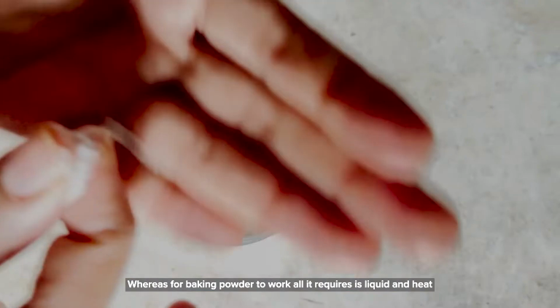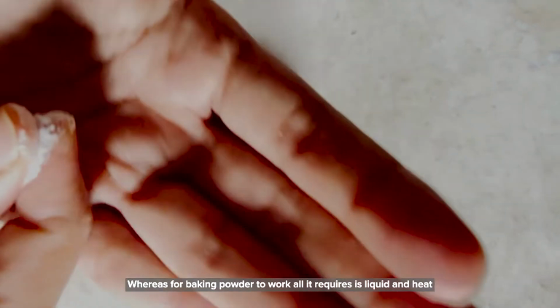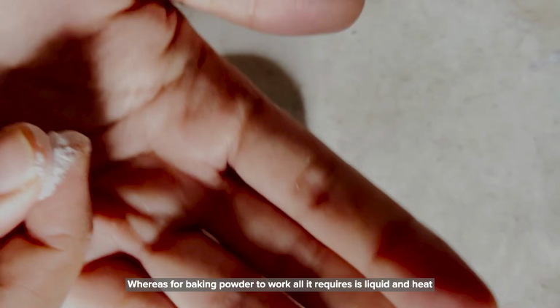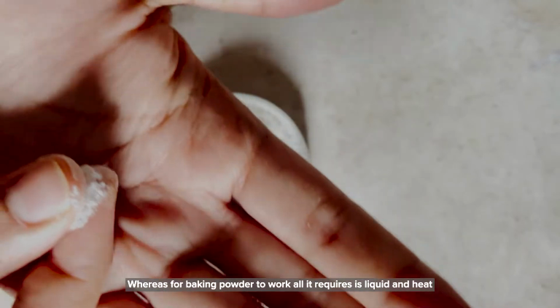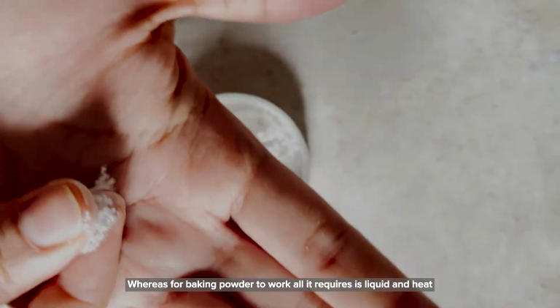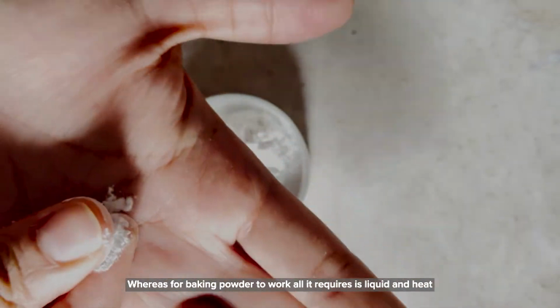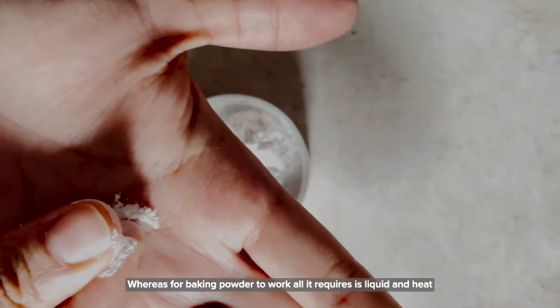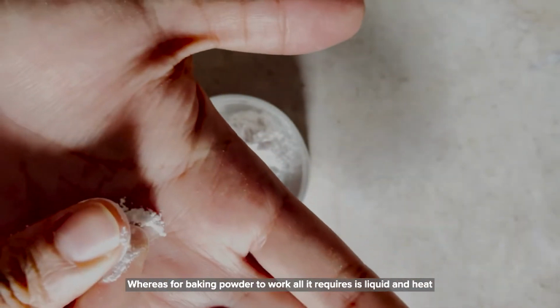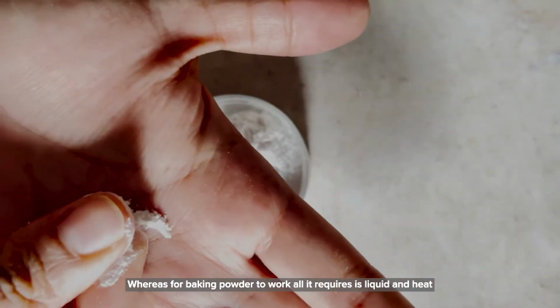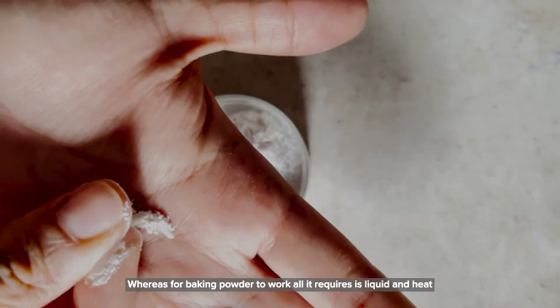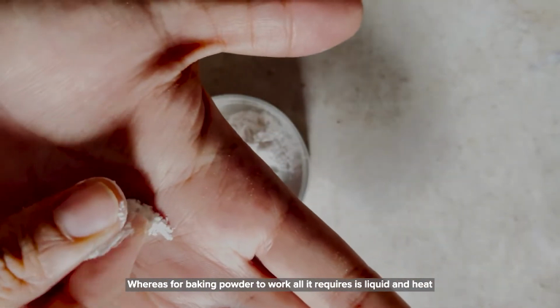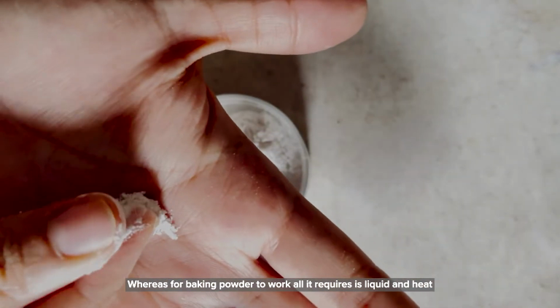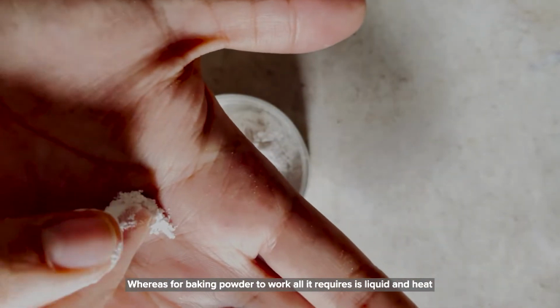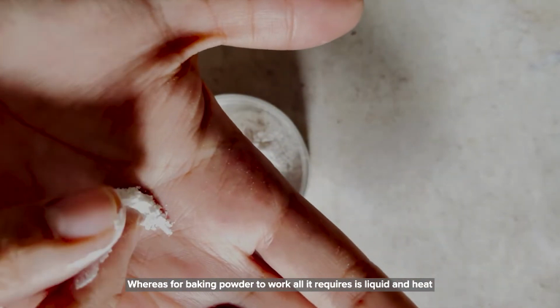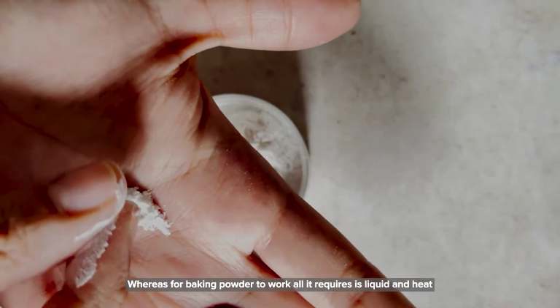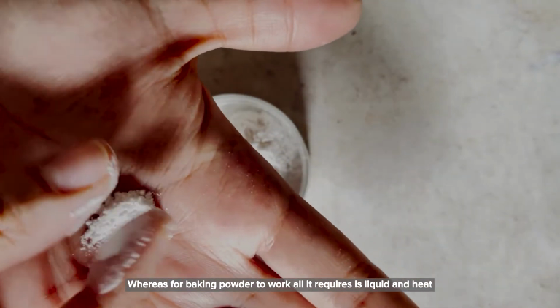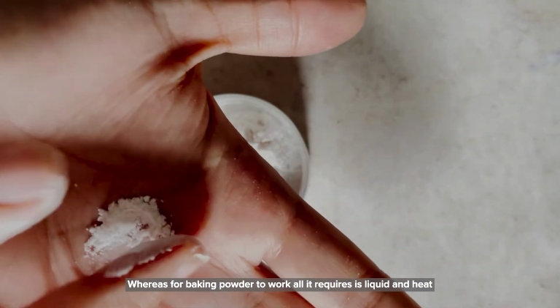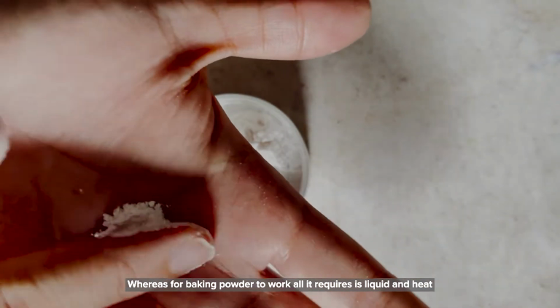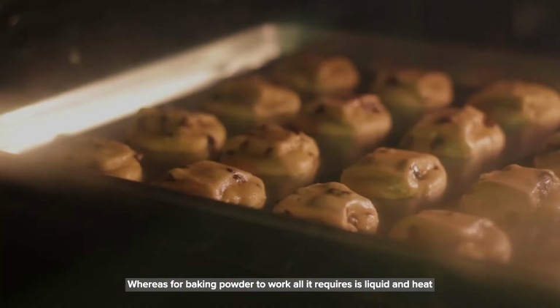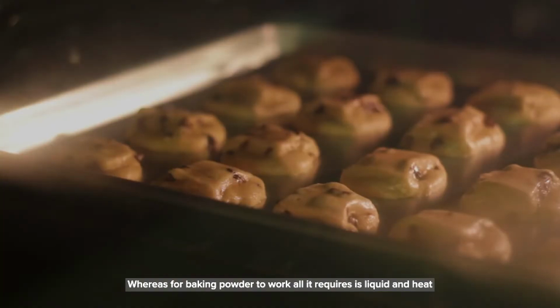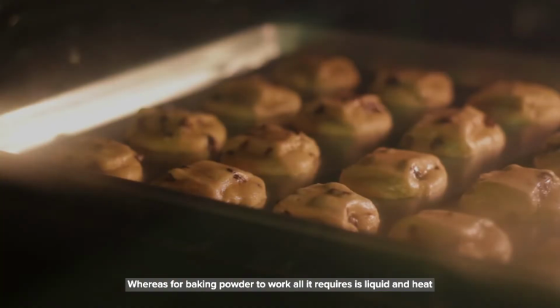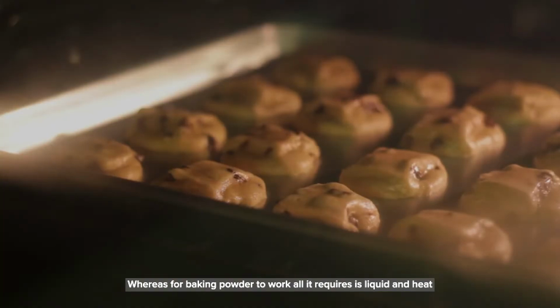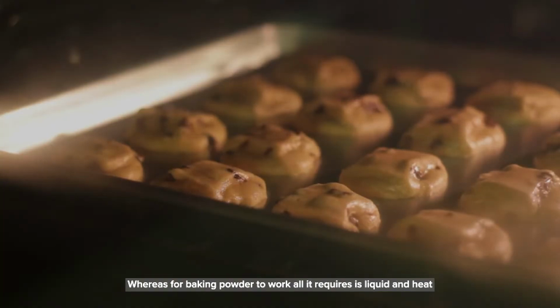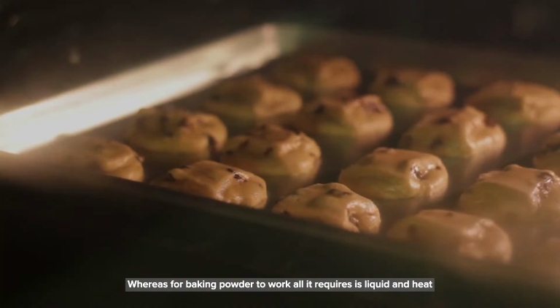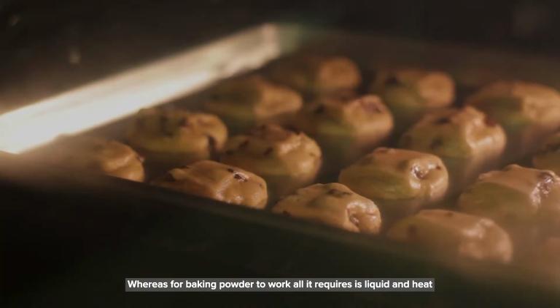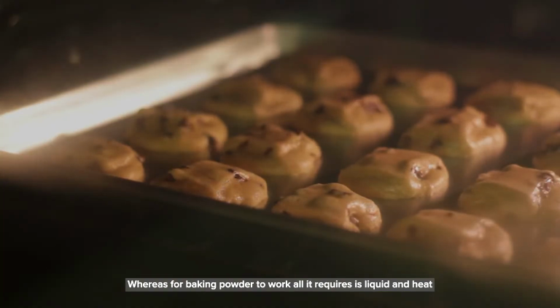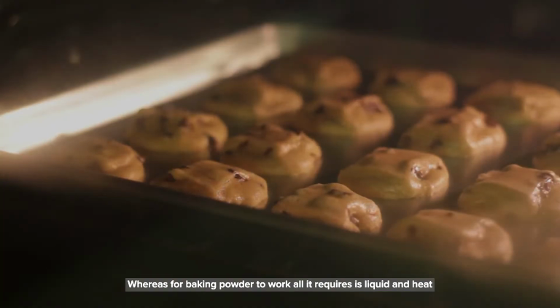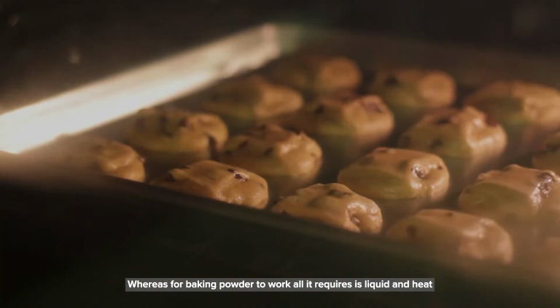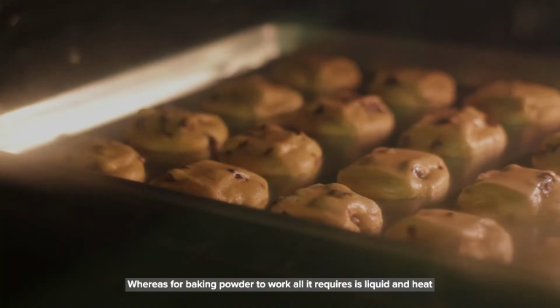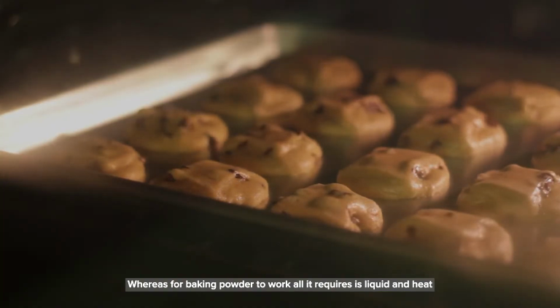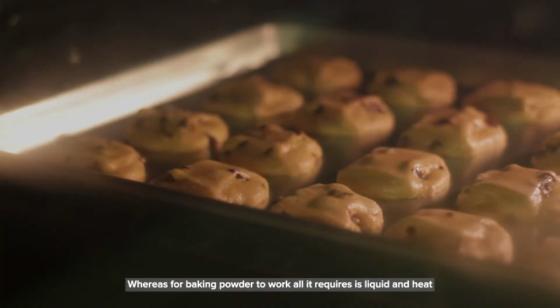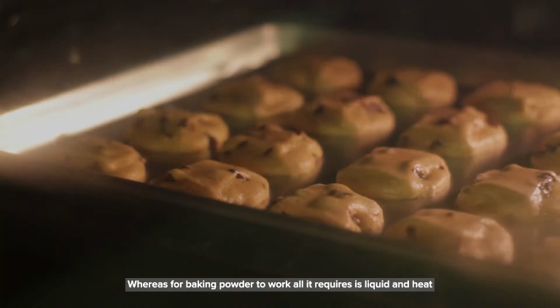Whereas for baking powder to work, all it requires is liquid and heat.